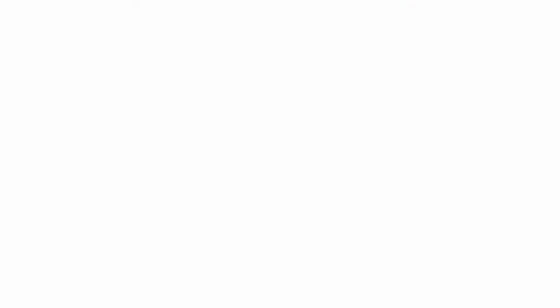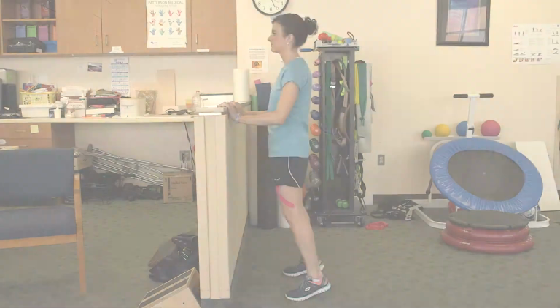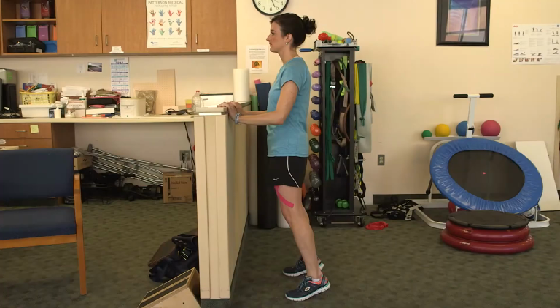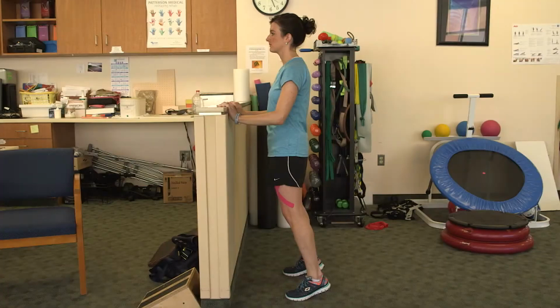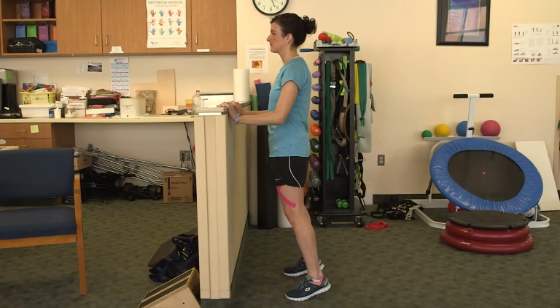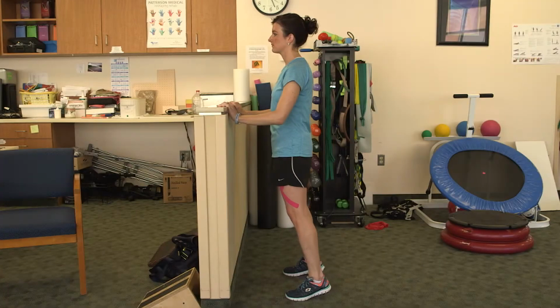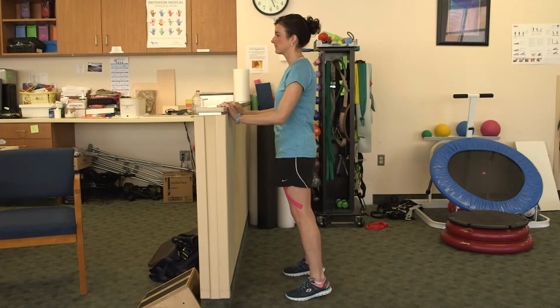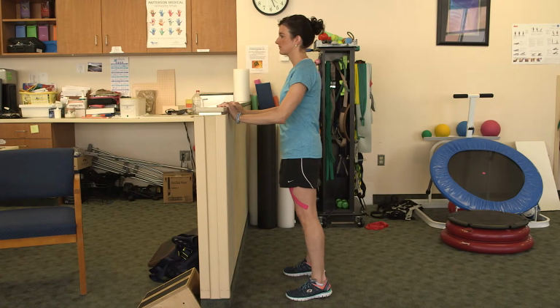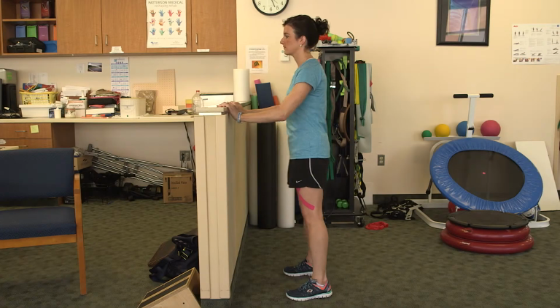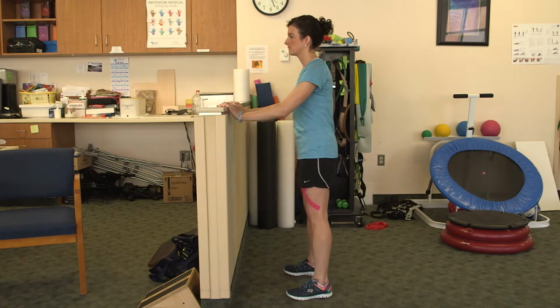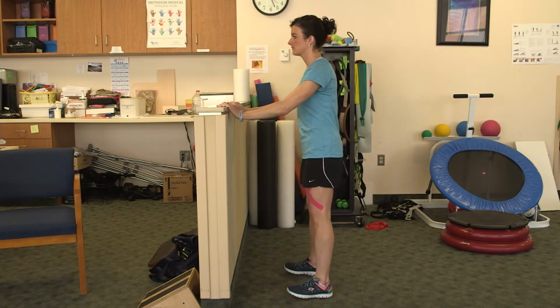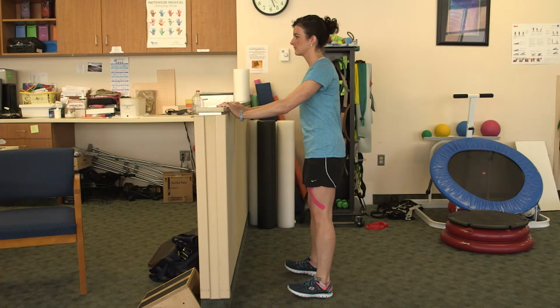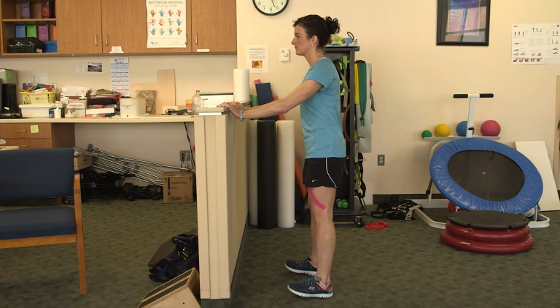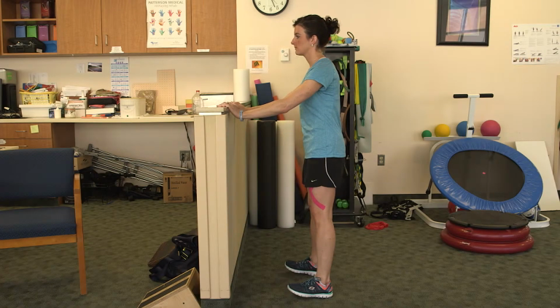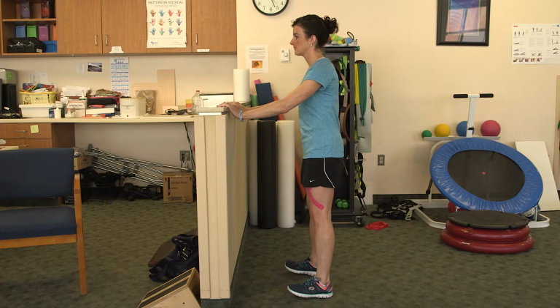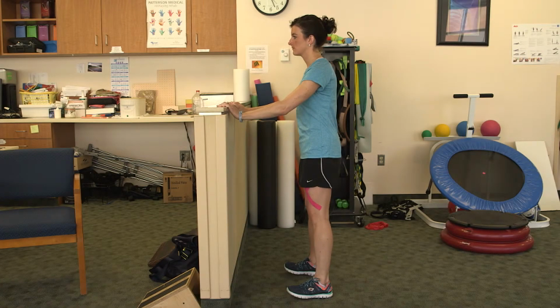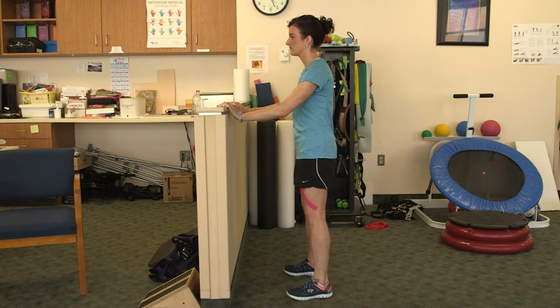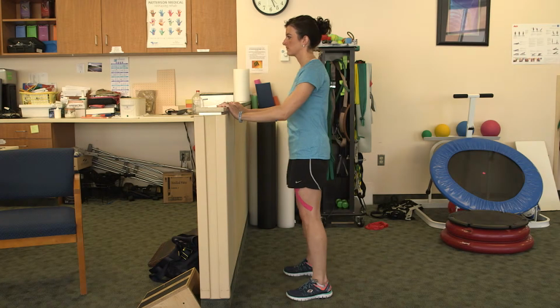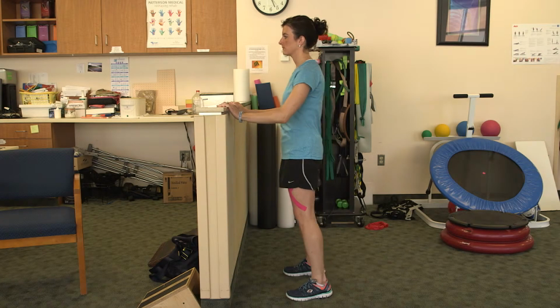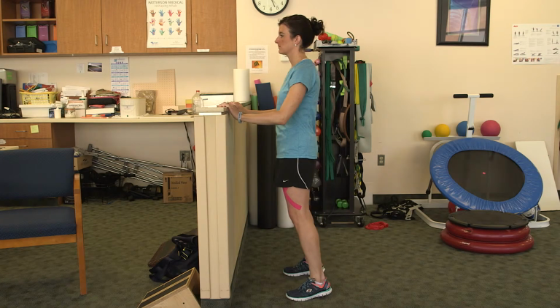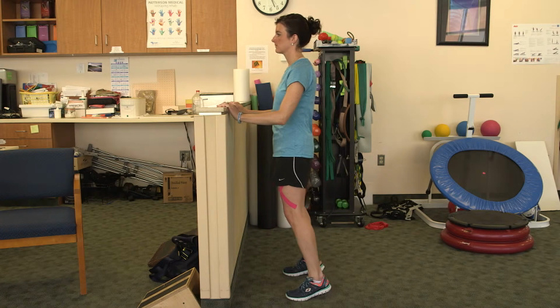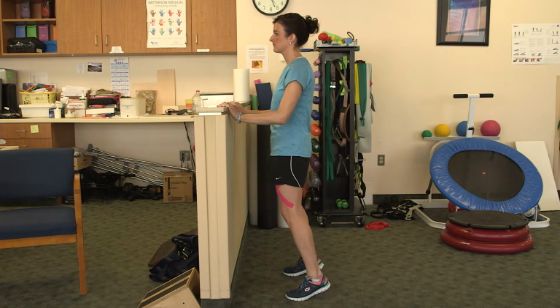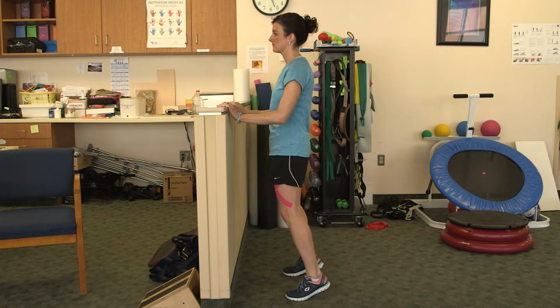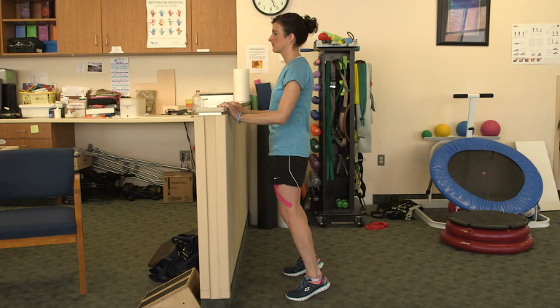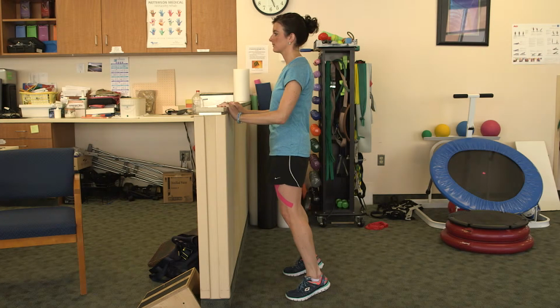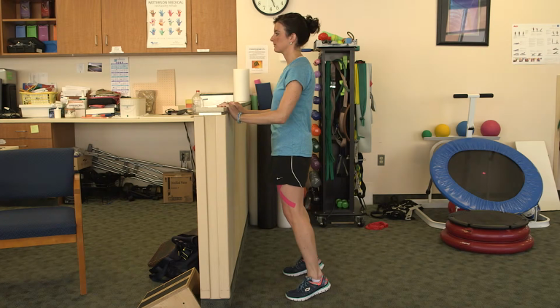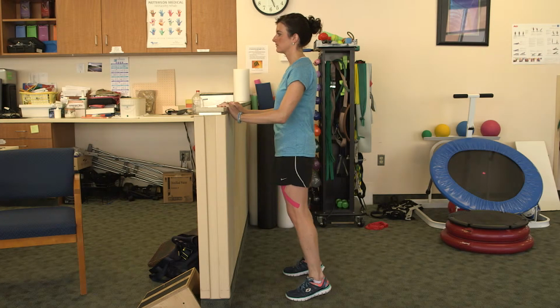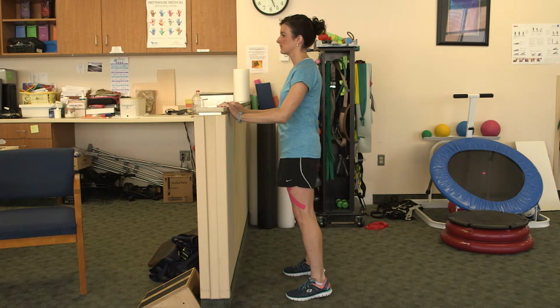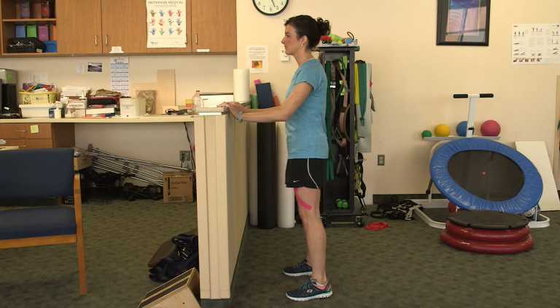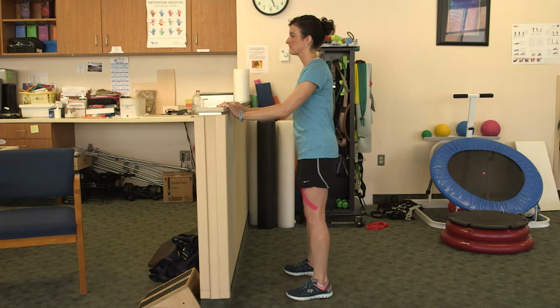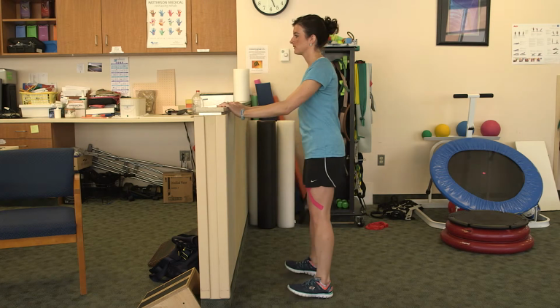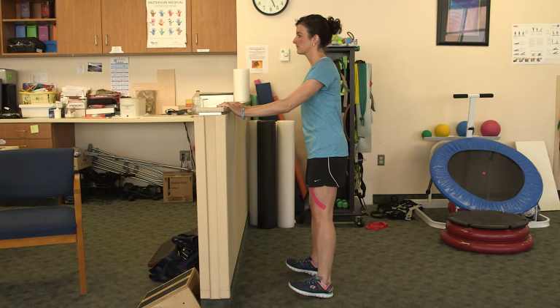You may also repeat this exercise, shifting your weight forwards and backwards.